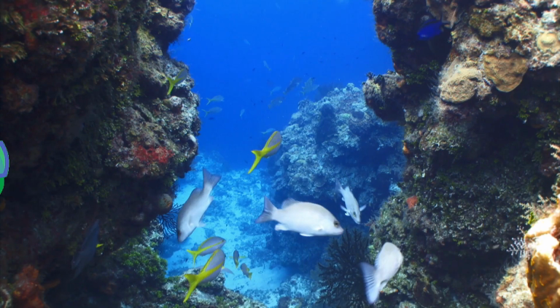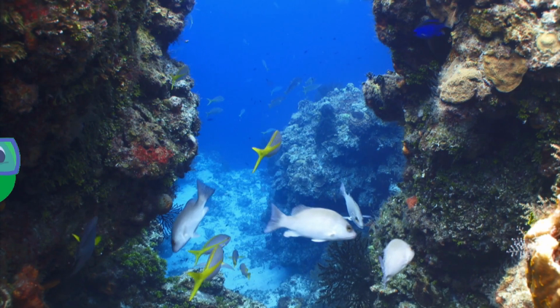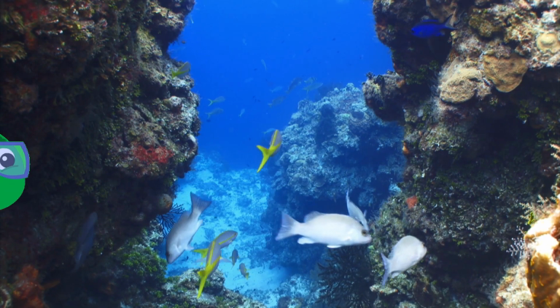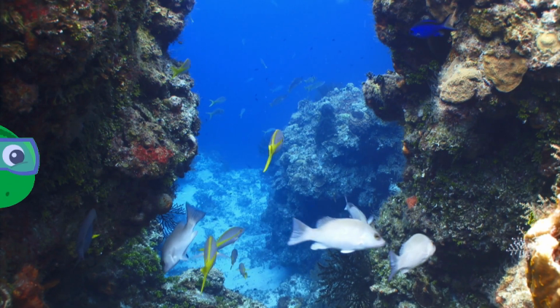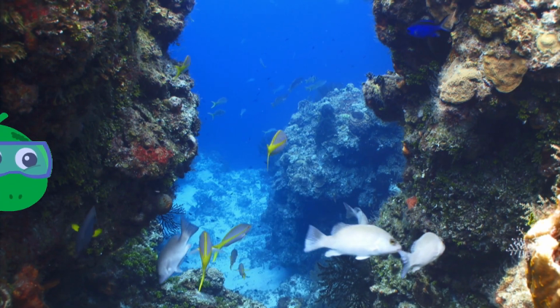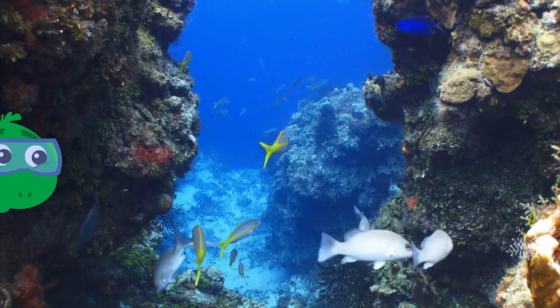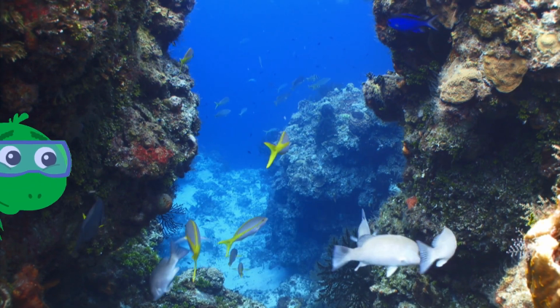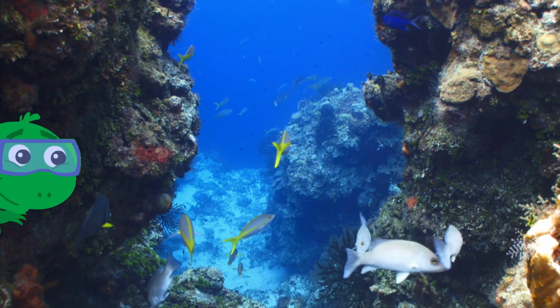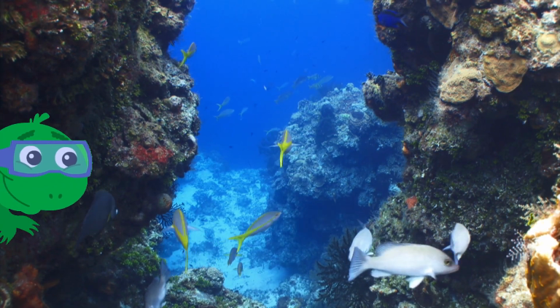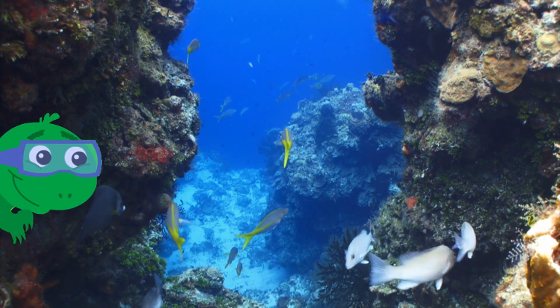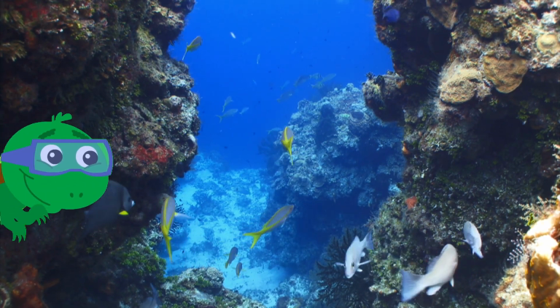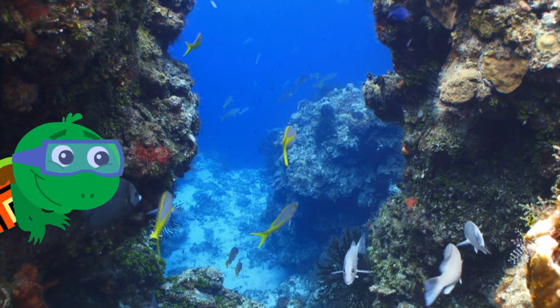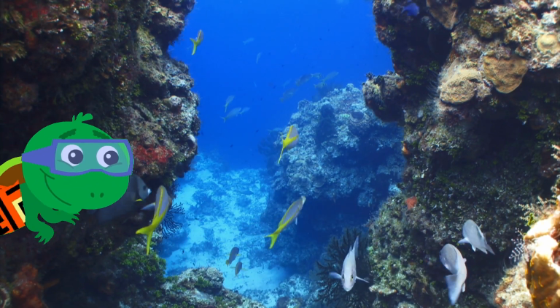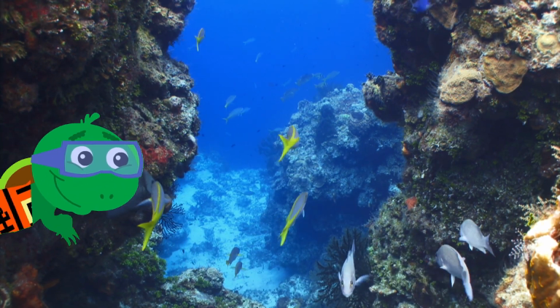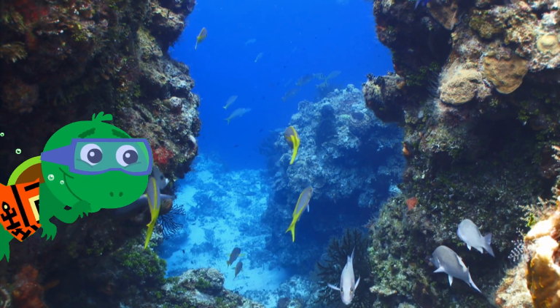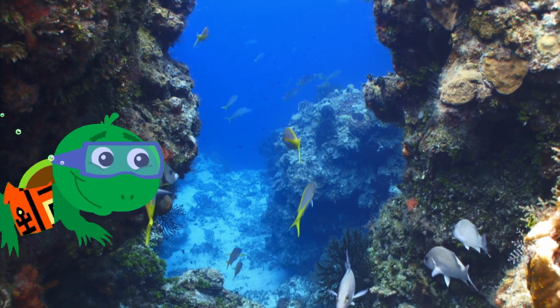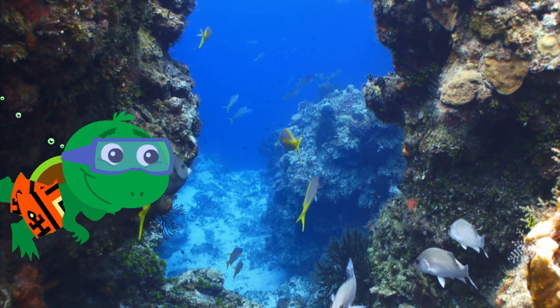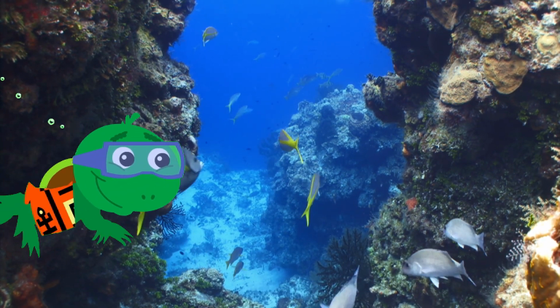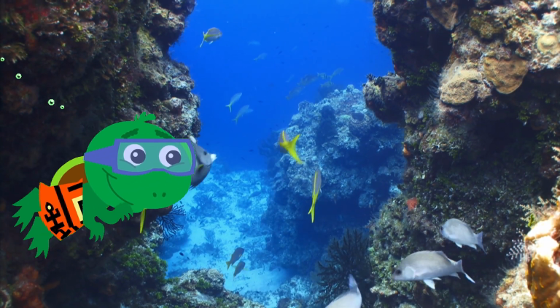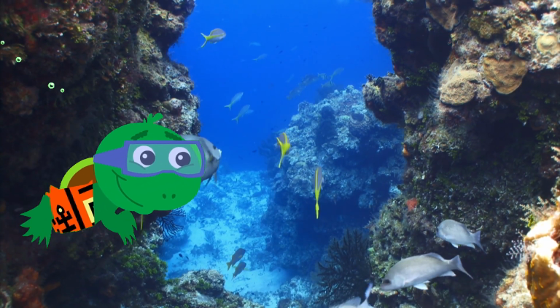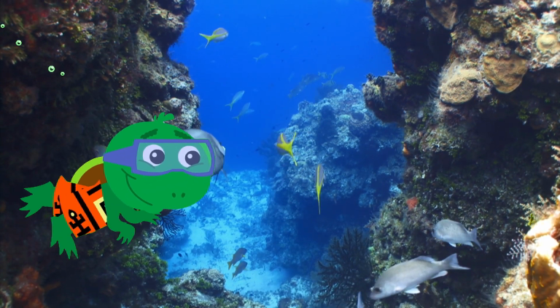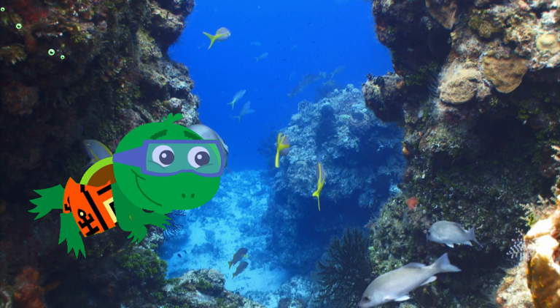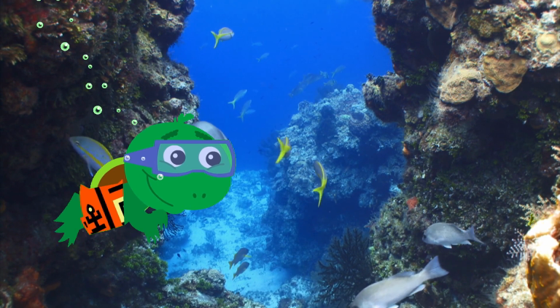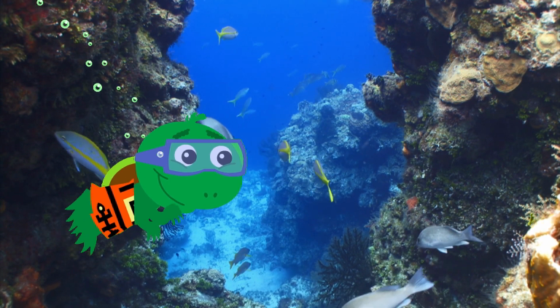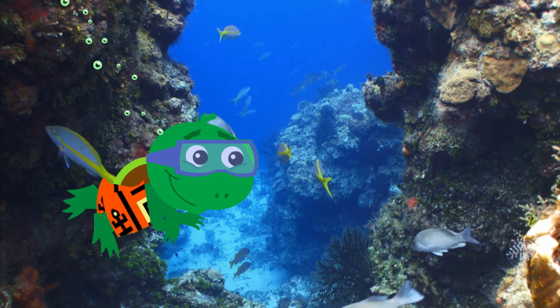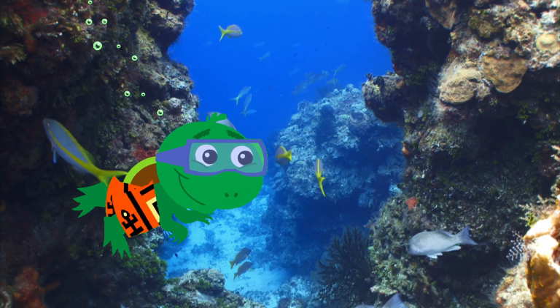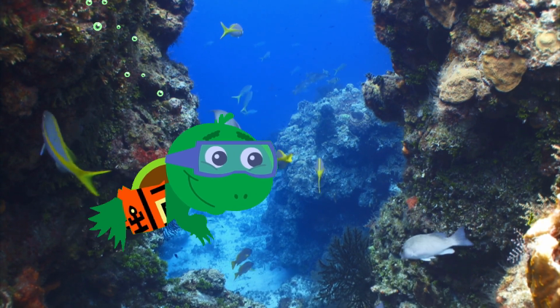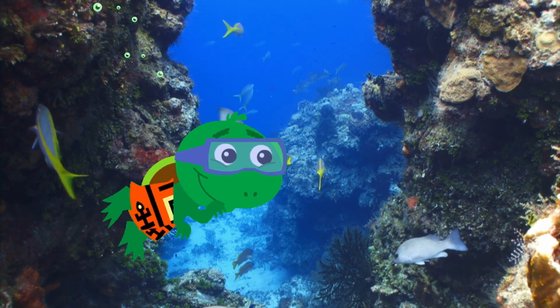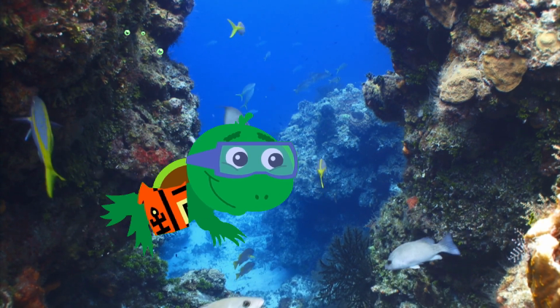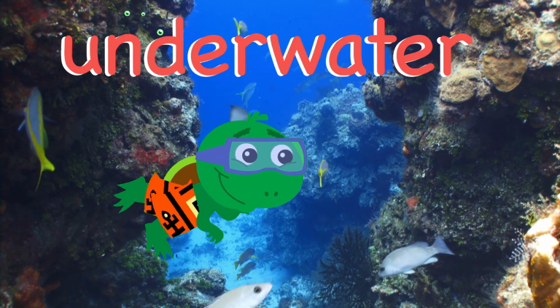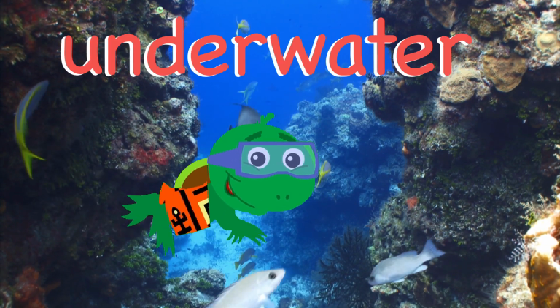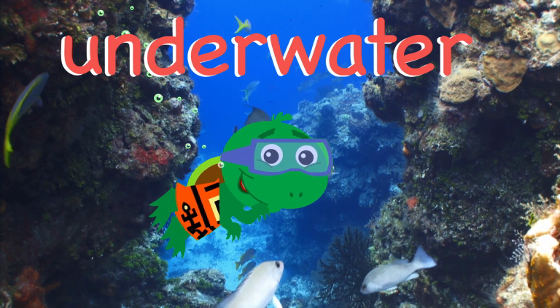Where is that cute little turtle swimming? That's right! He is swimming underwater.